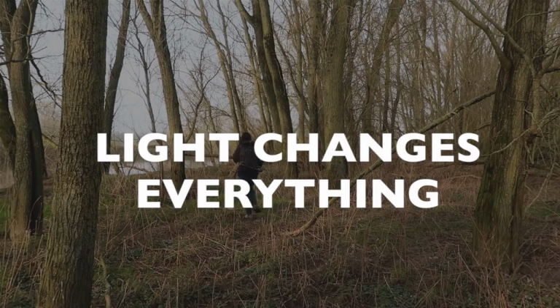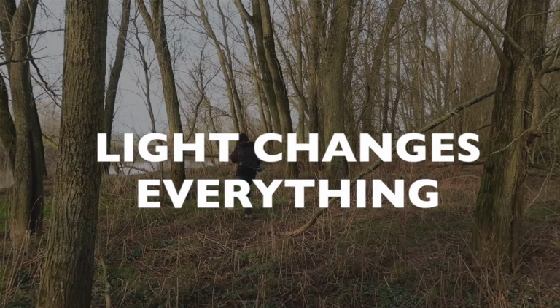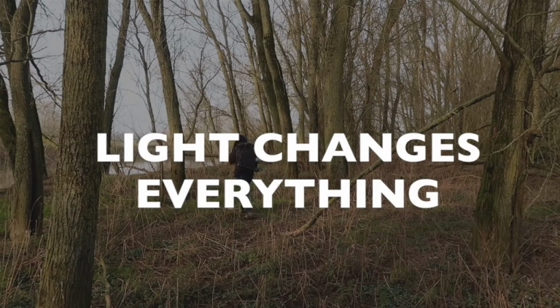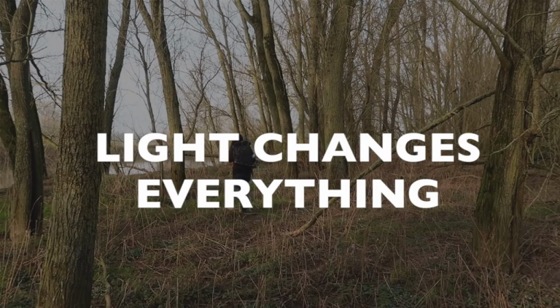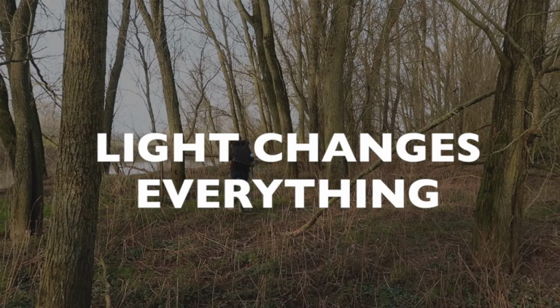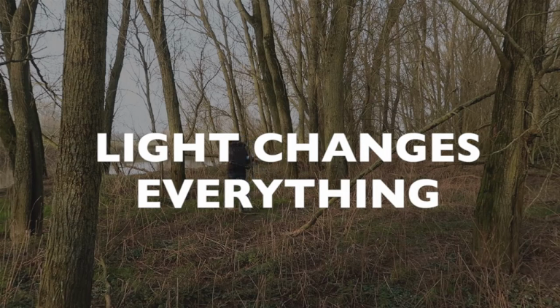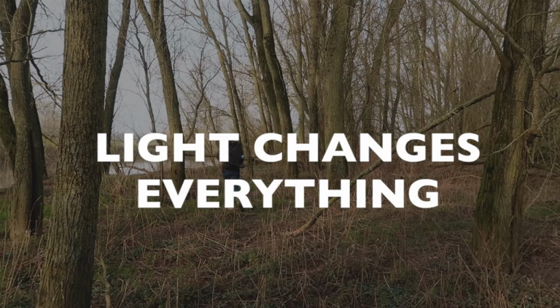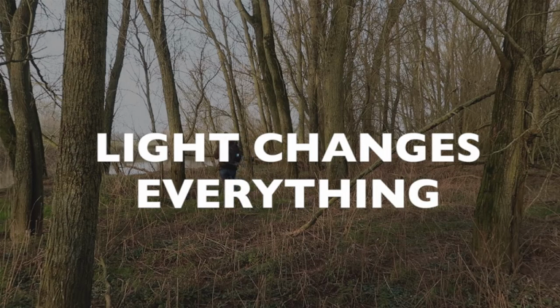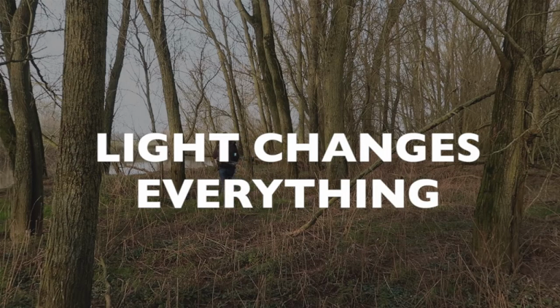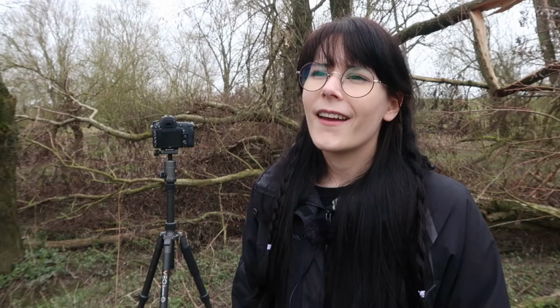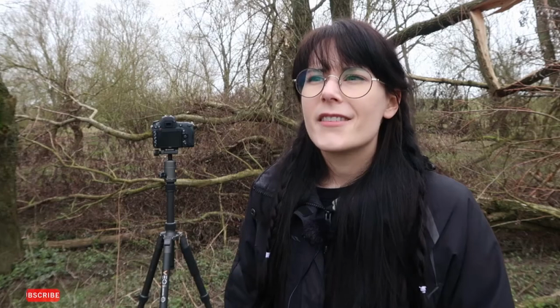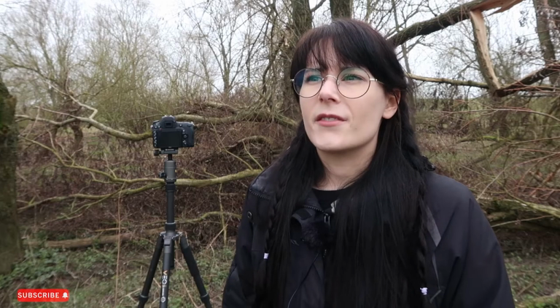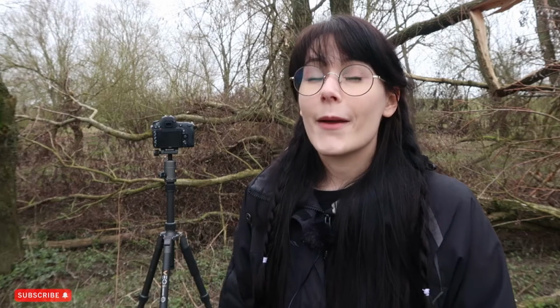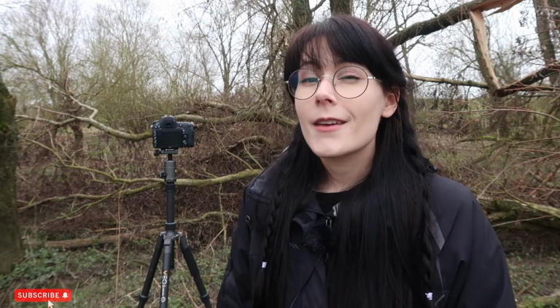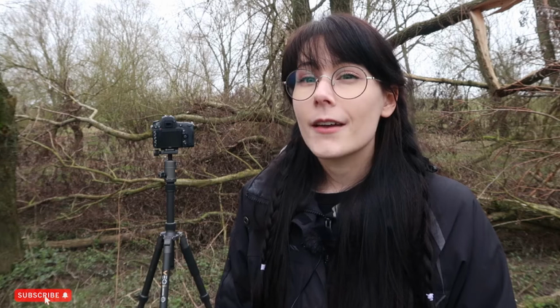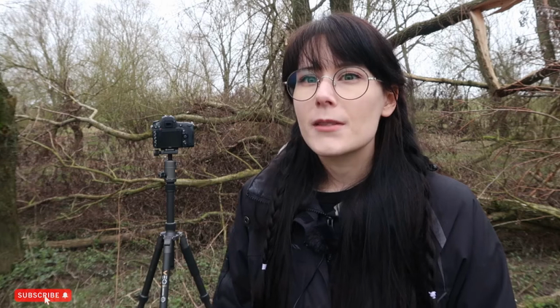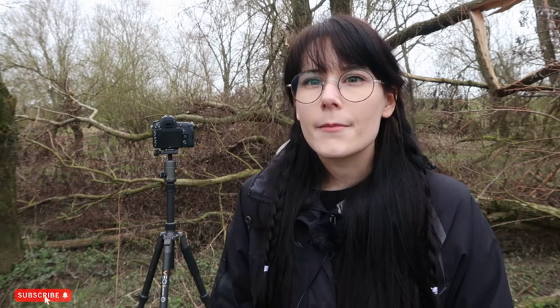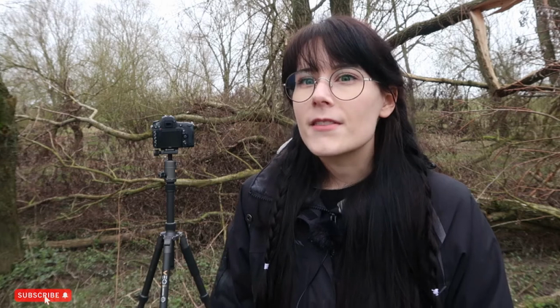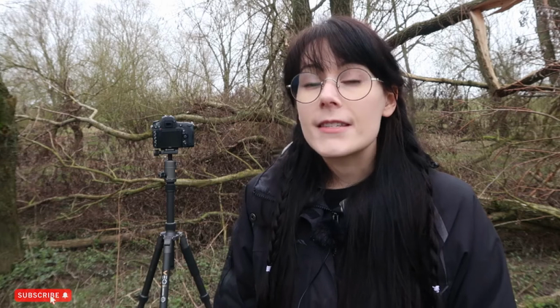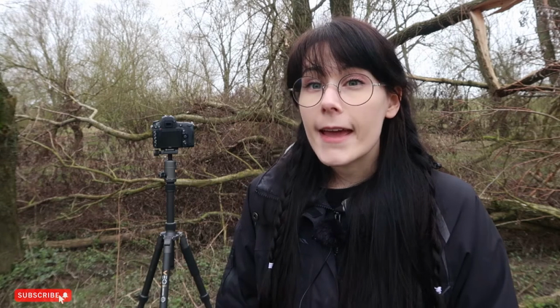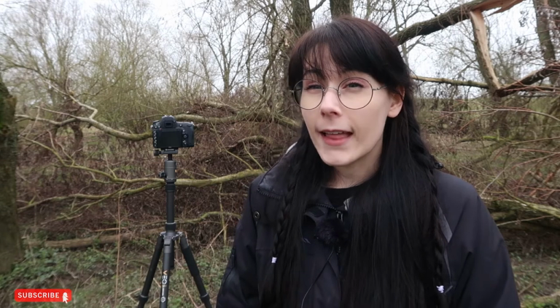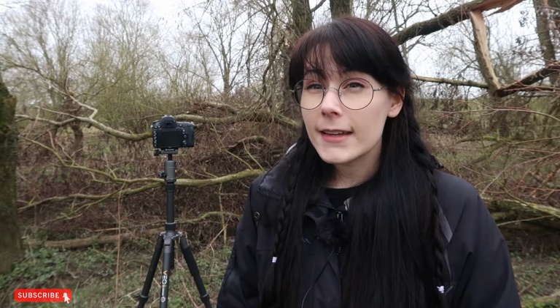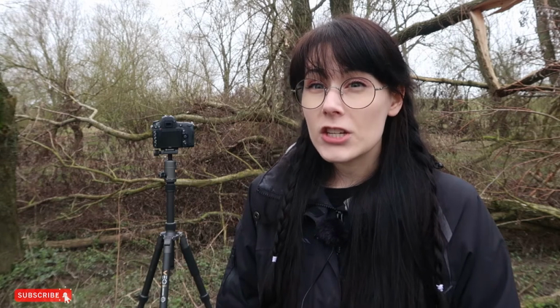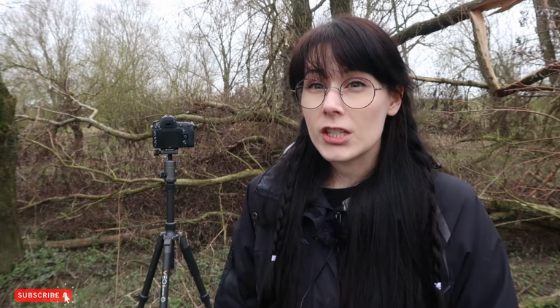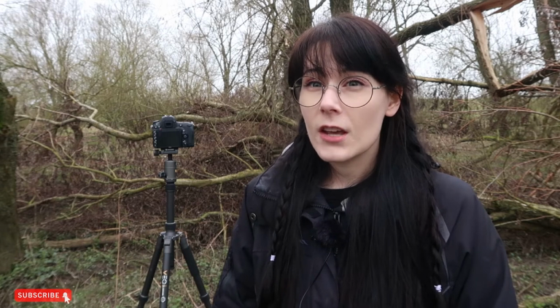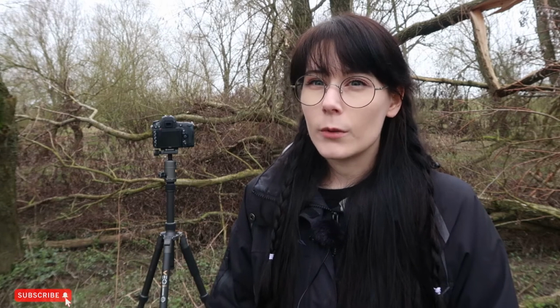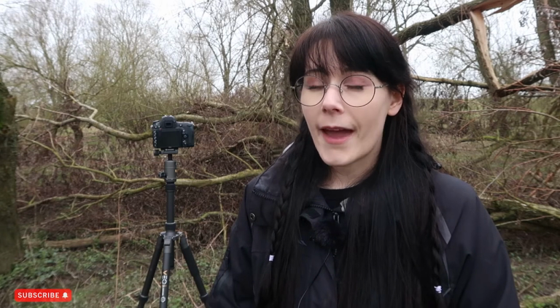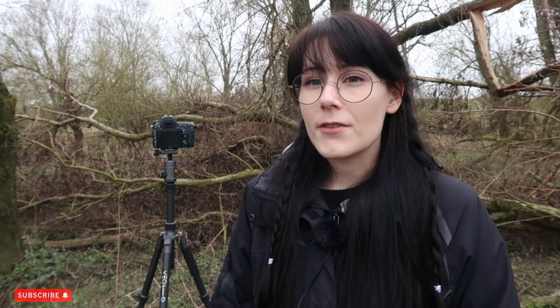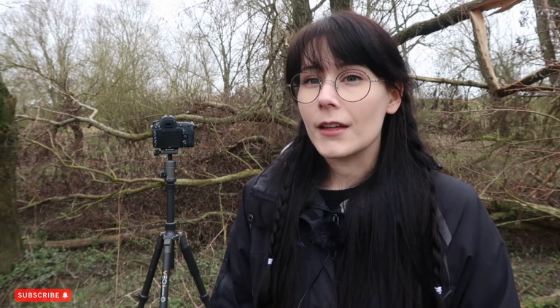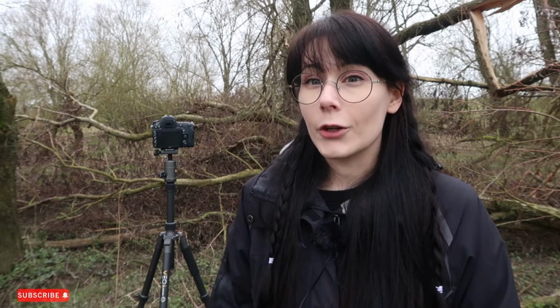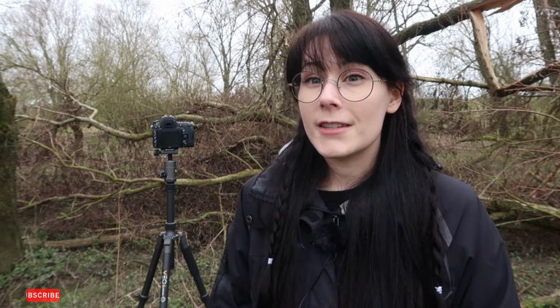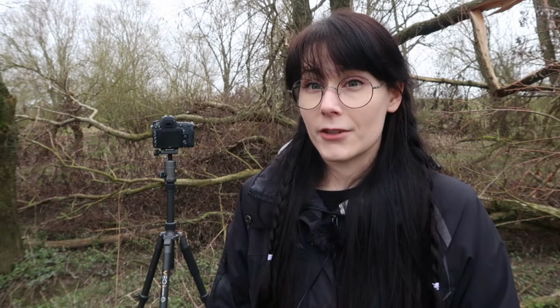Number two: light changes everything. Different weather types, times of the day, and light conditions will make everything look different.